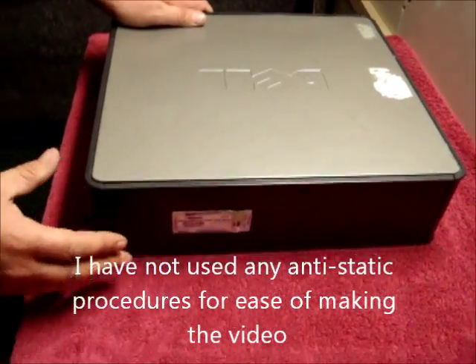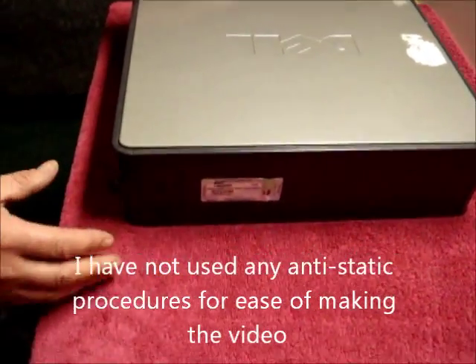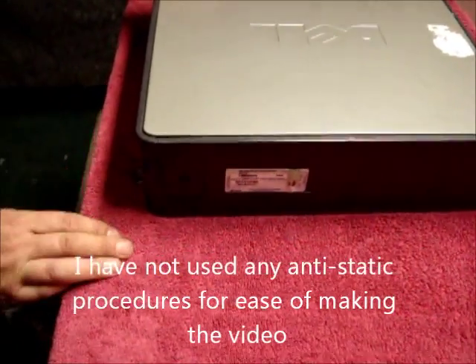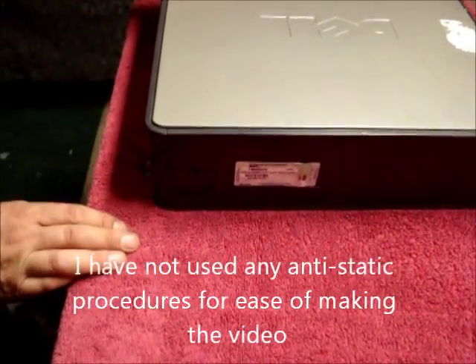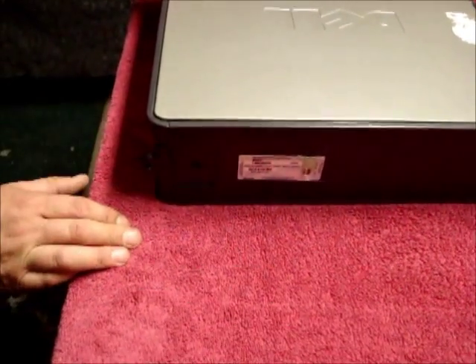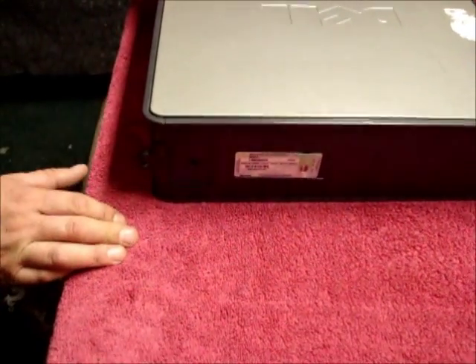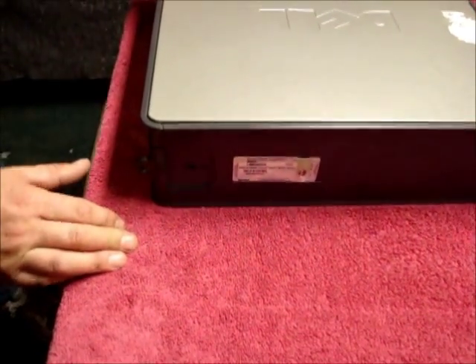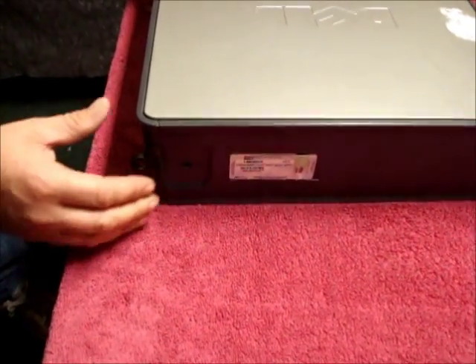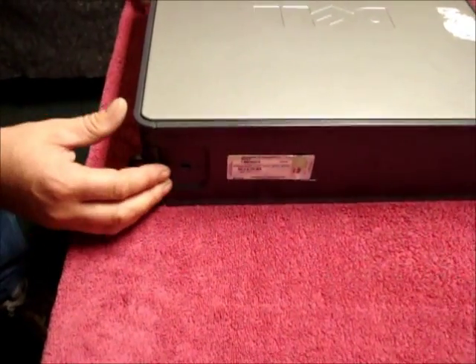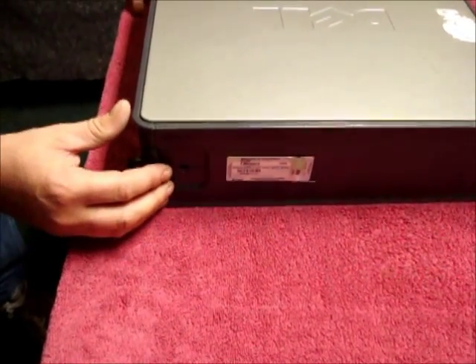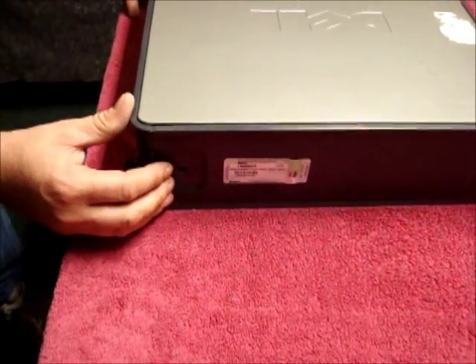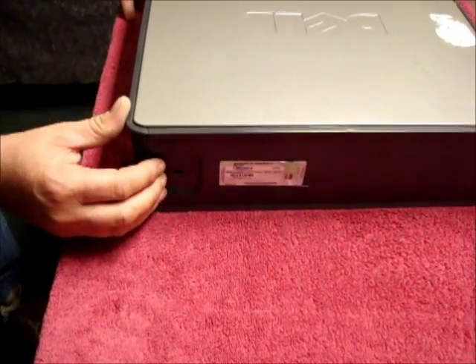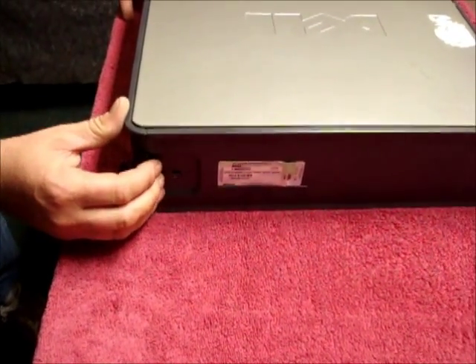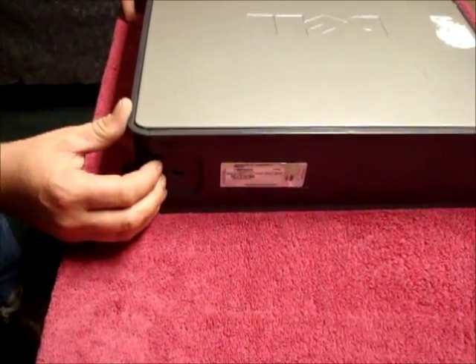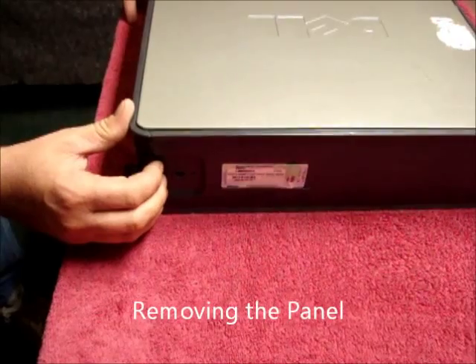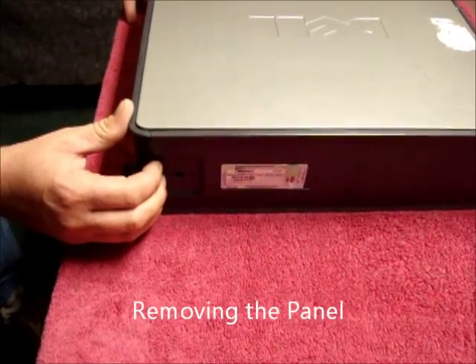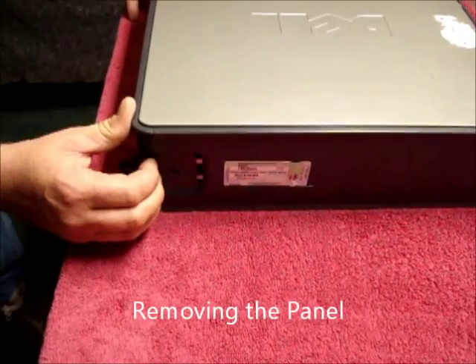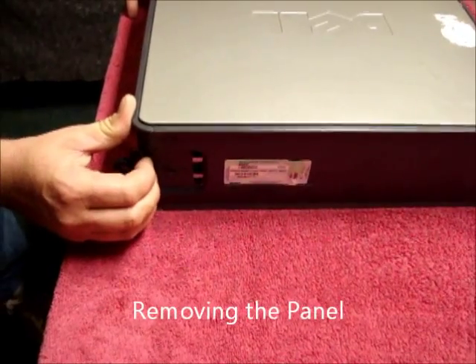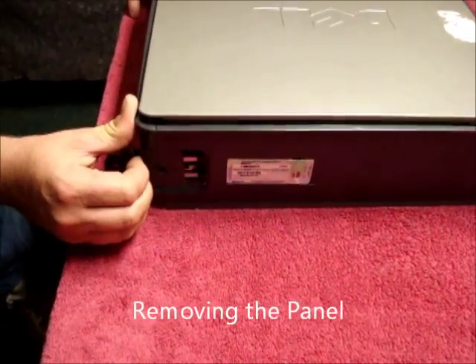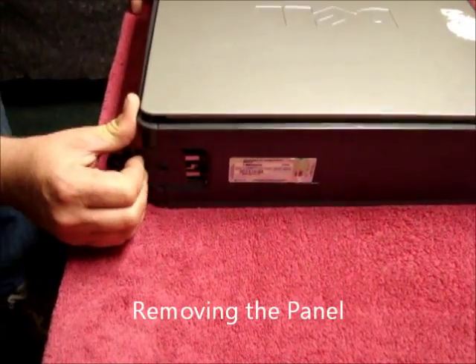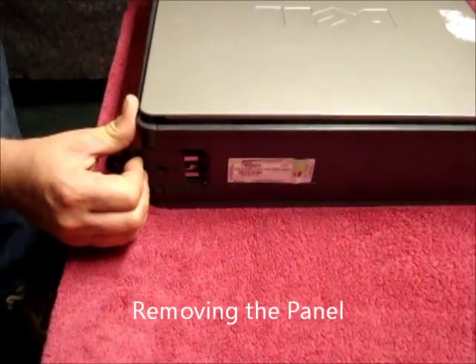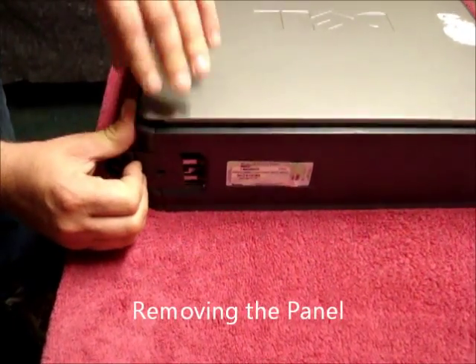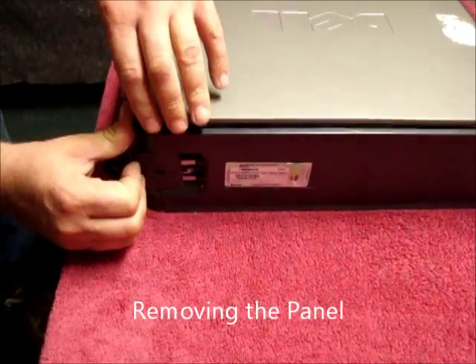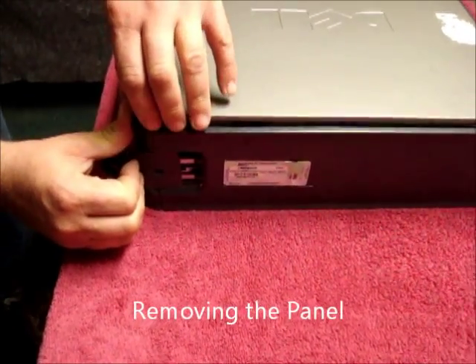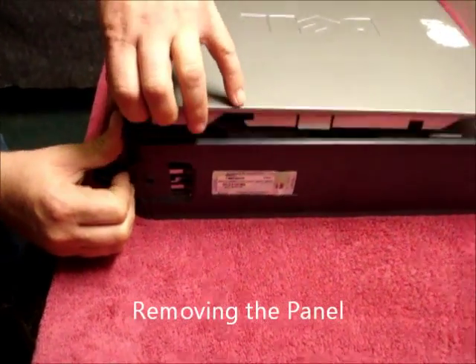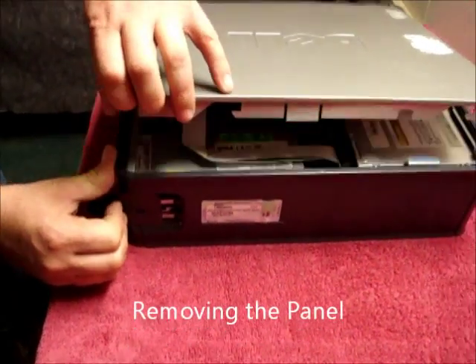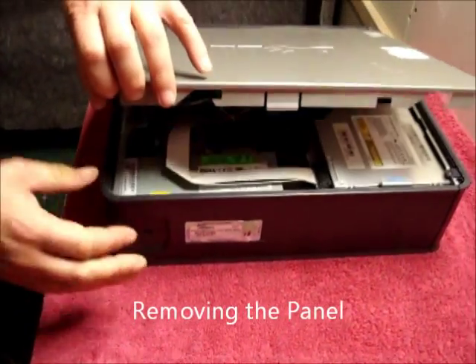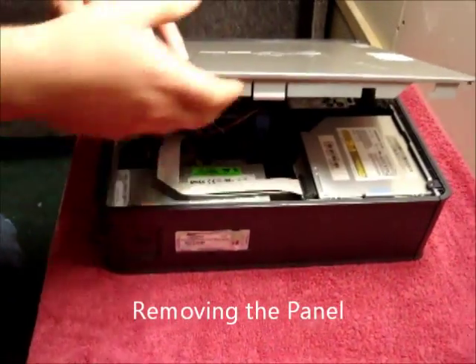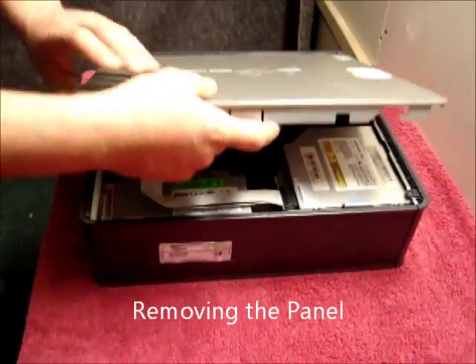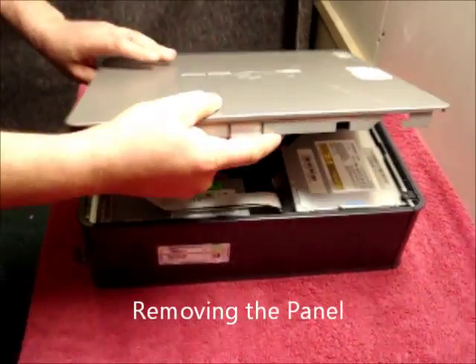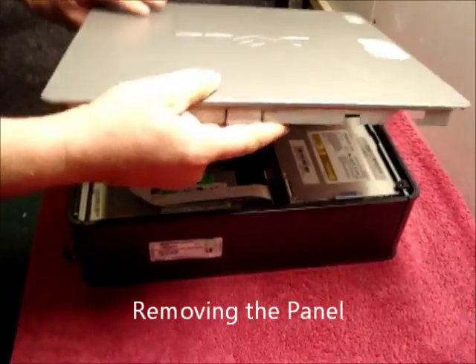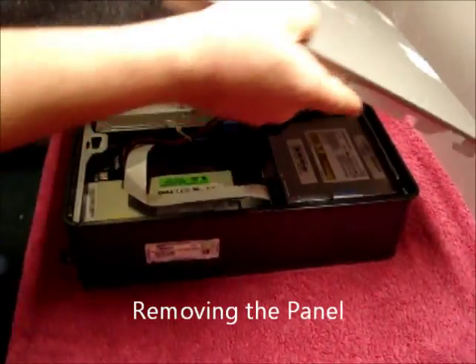Firstly, remove the side panel. This is done by pulling back the clip on the side and lifting the panel off.